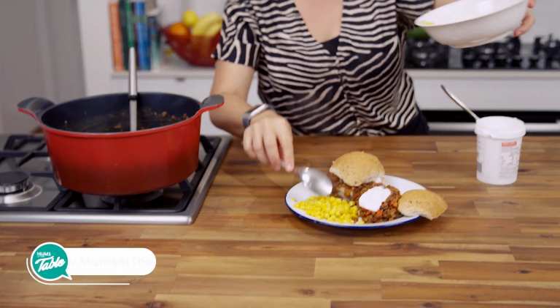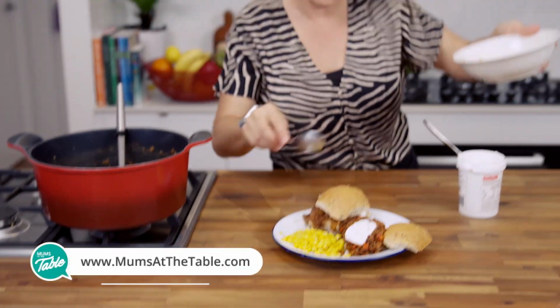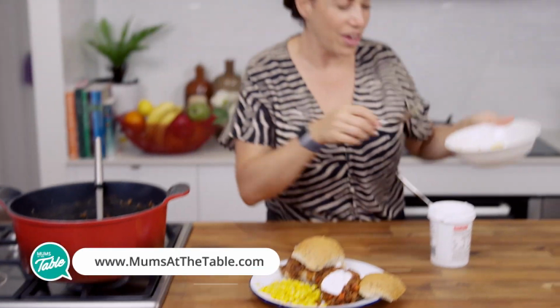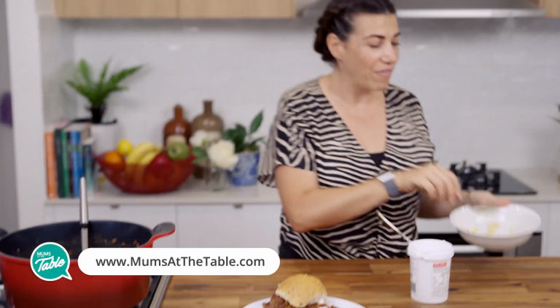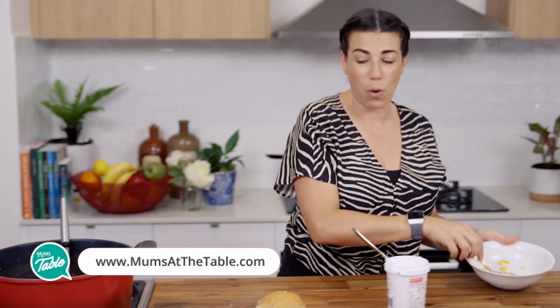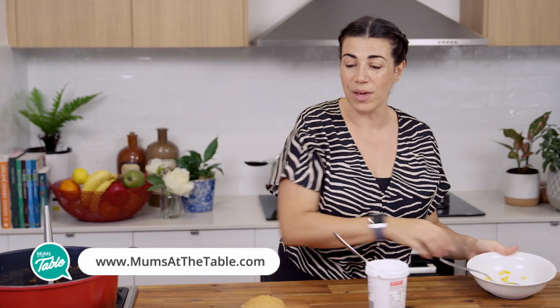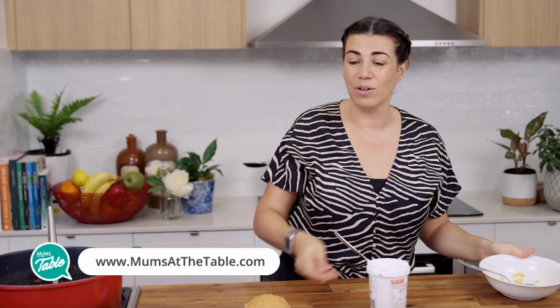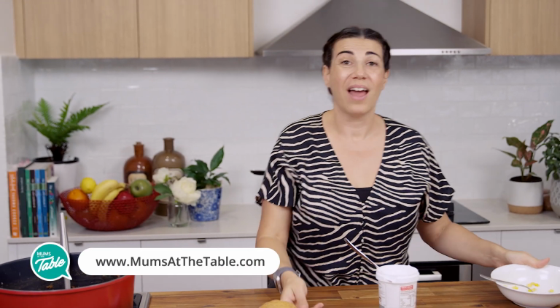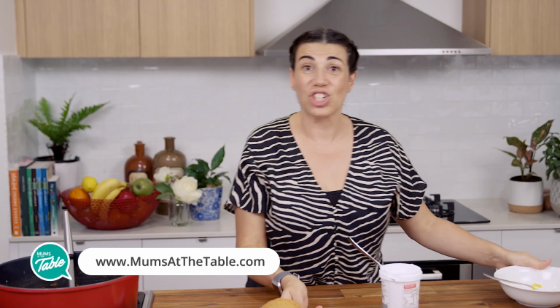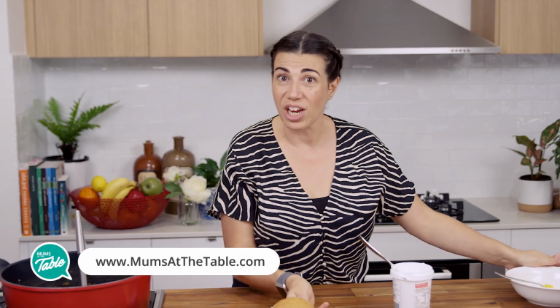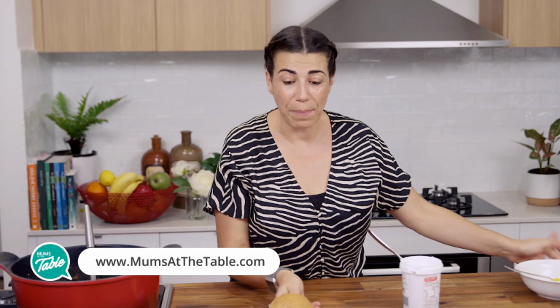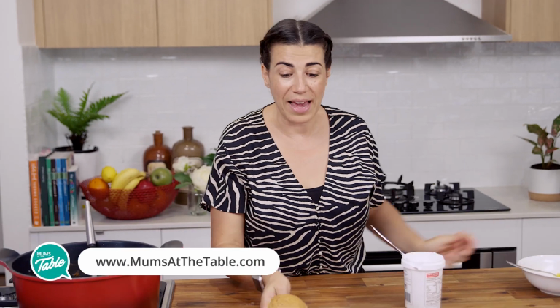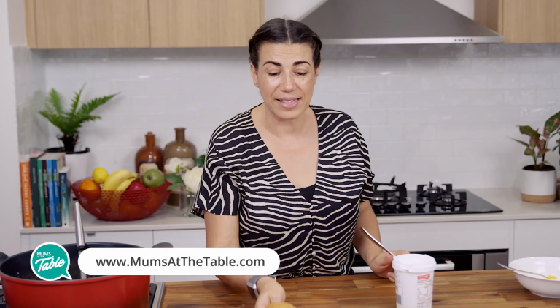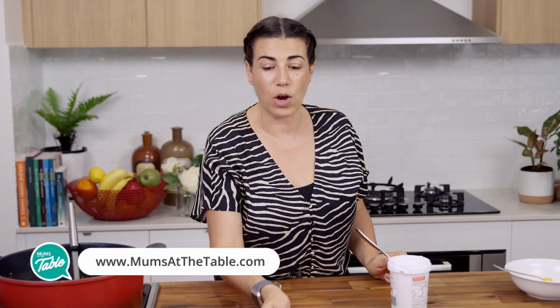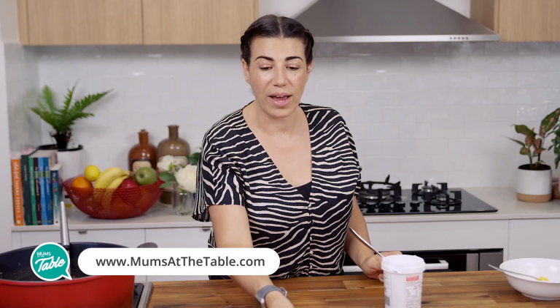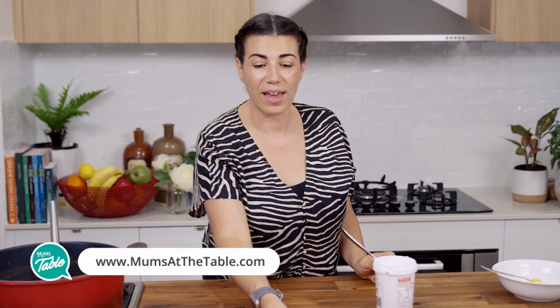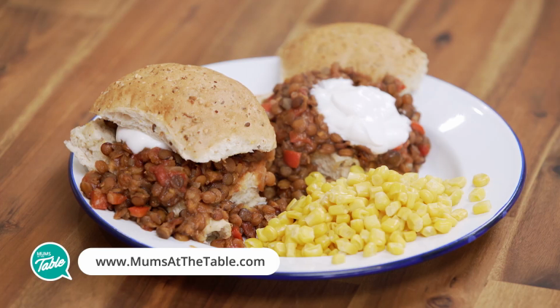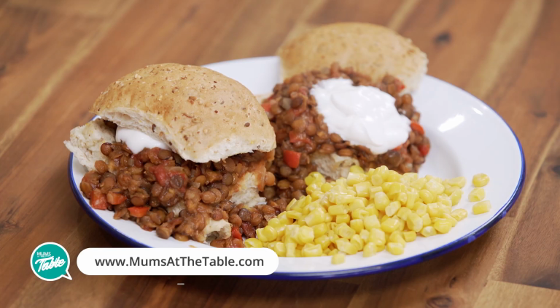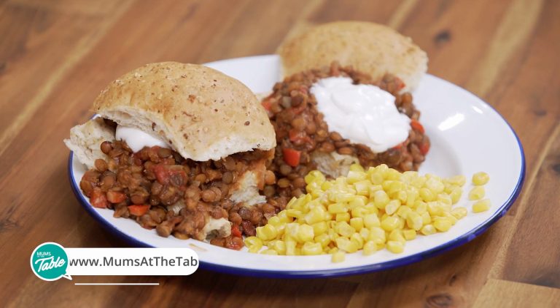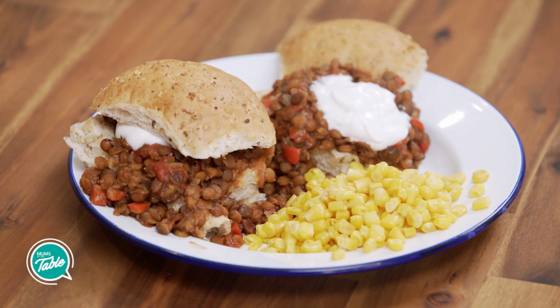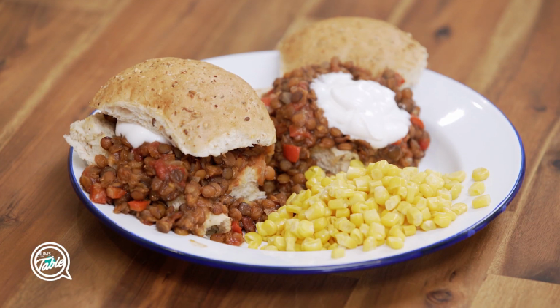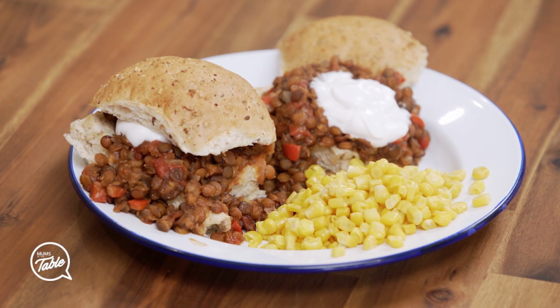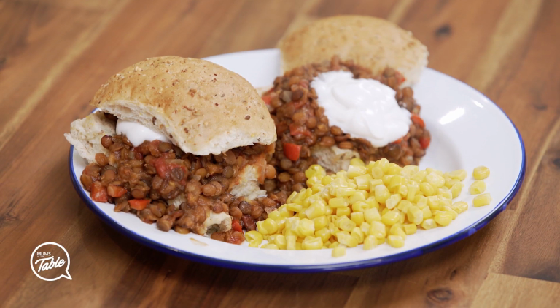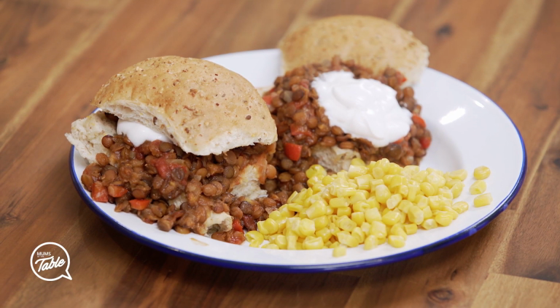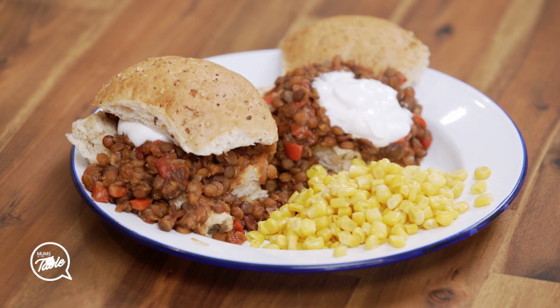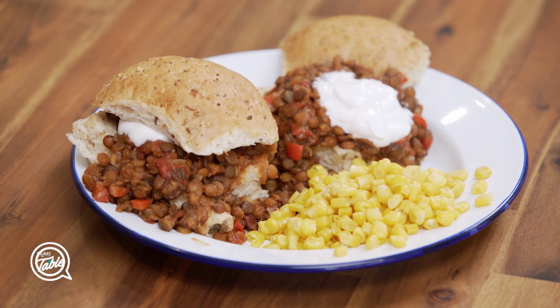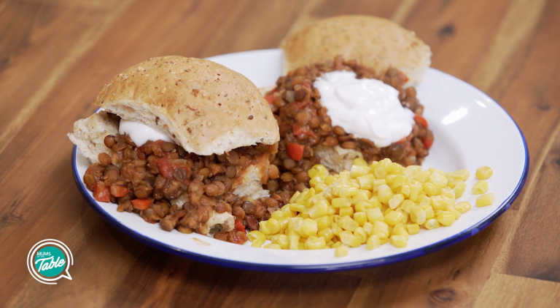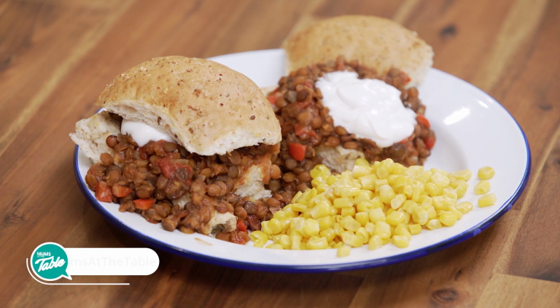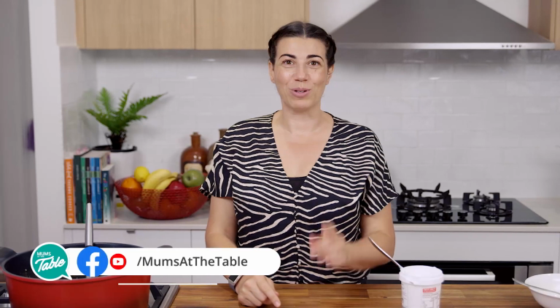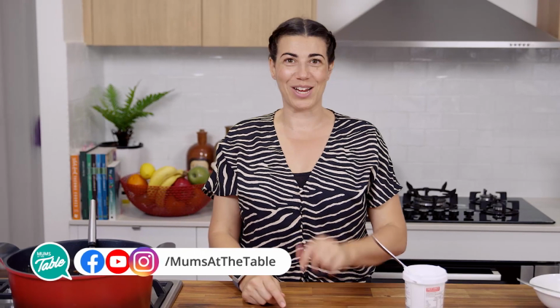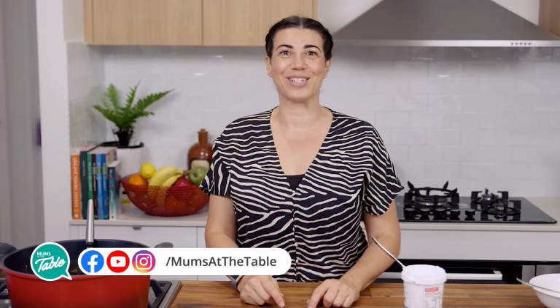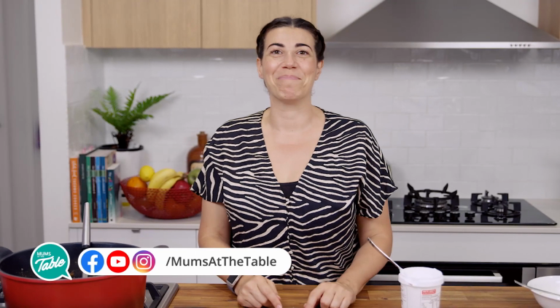And there you have it — your meal. Cheap, easy, quick. Enjoy our recipe, try it, let us know what you think. We'll see you next time.